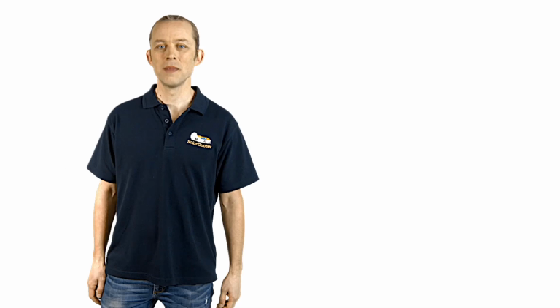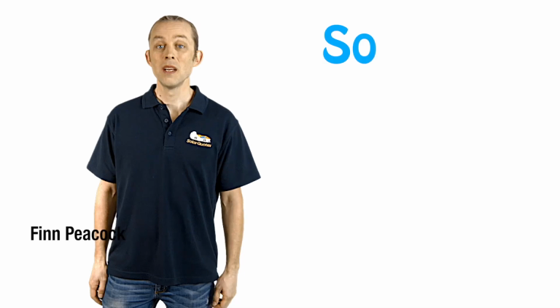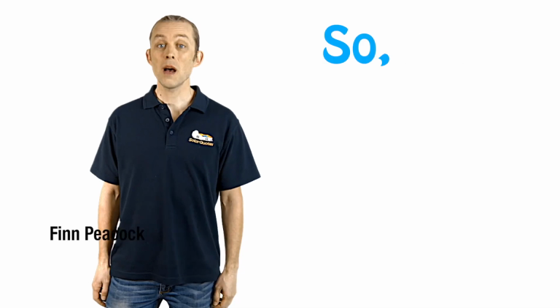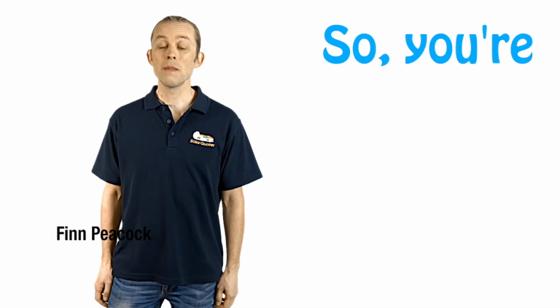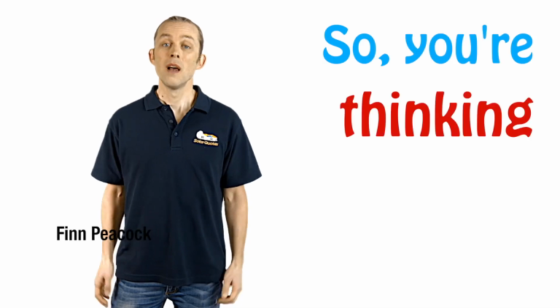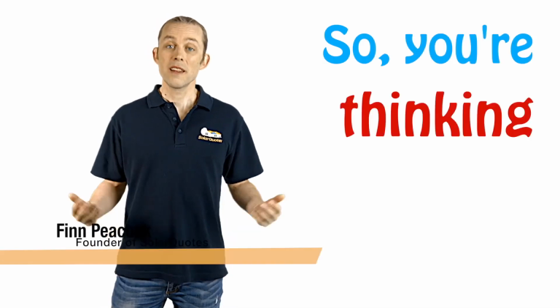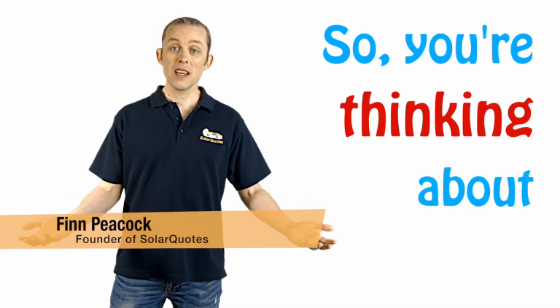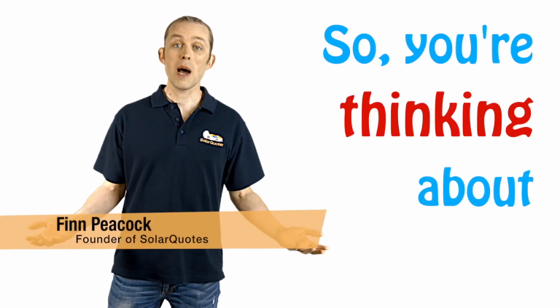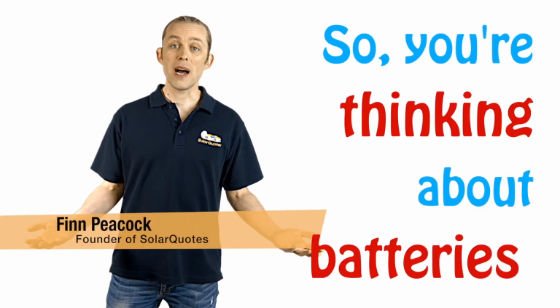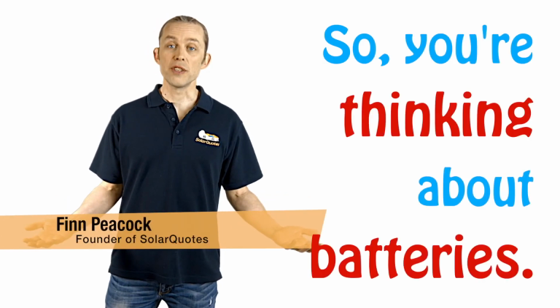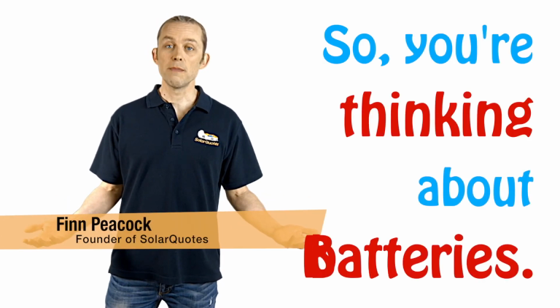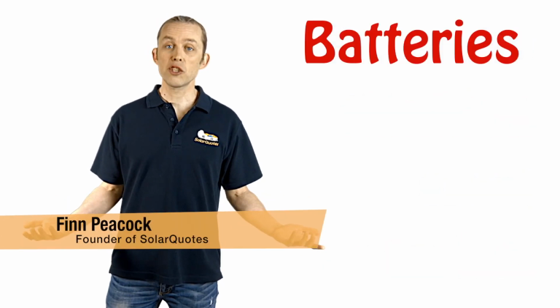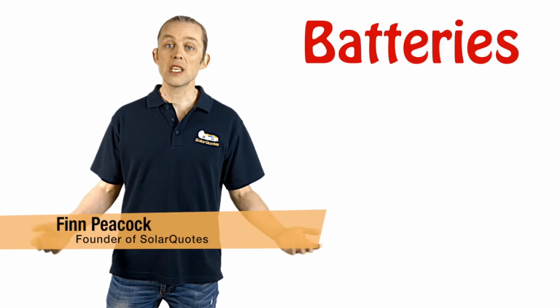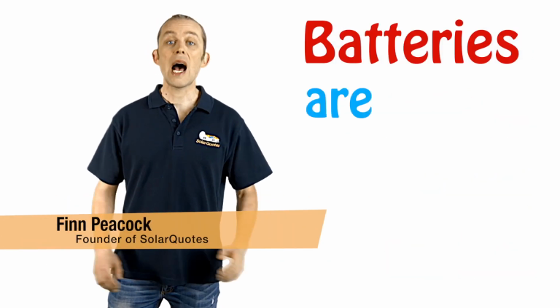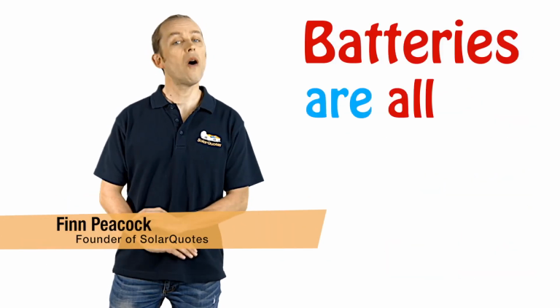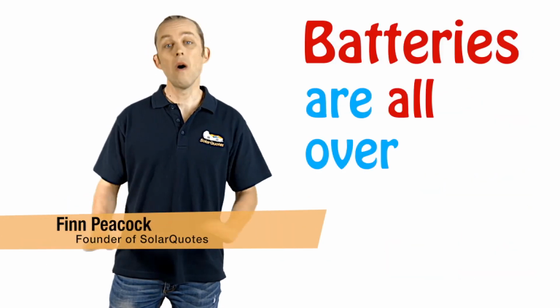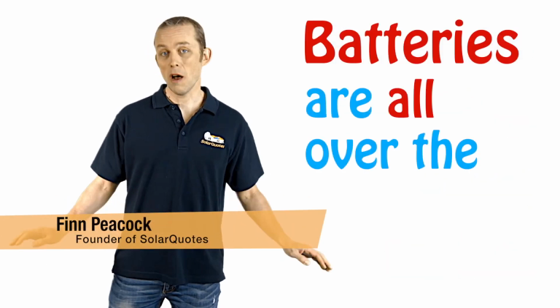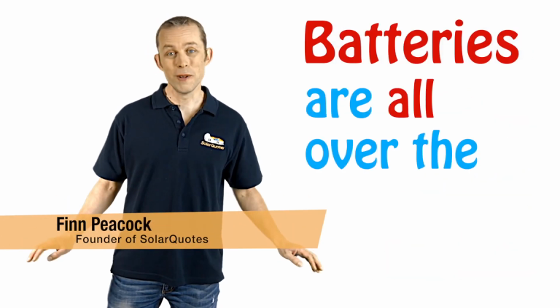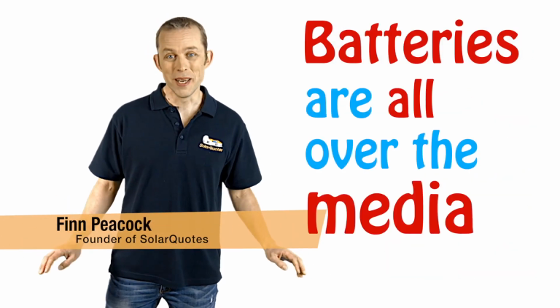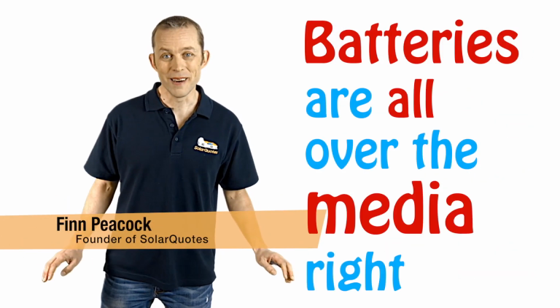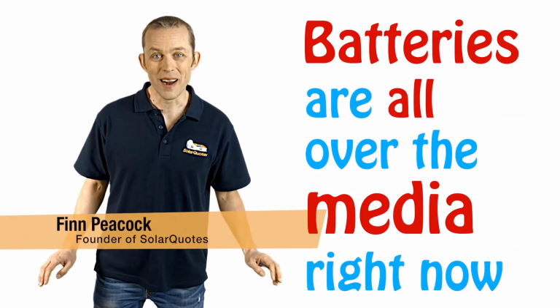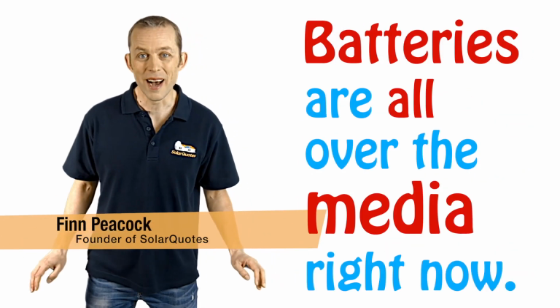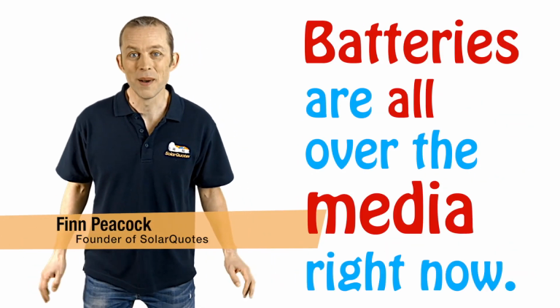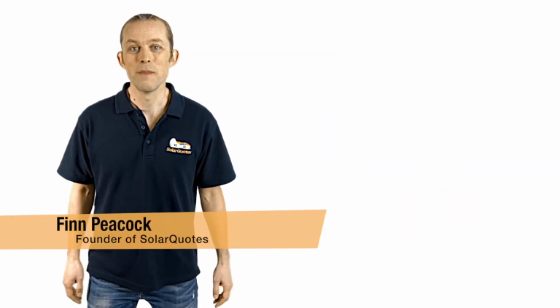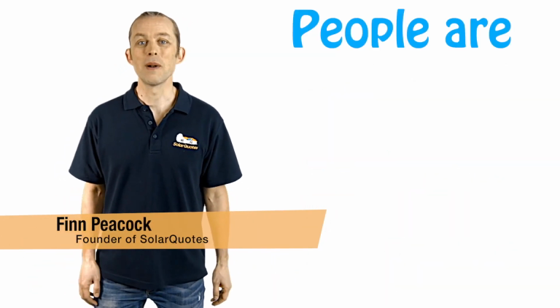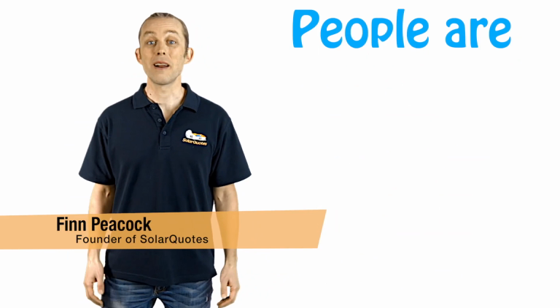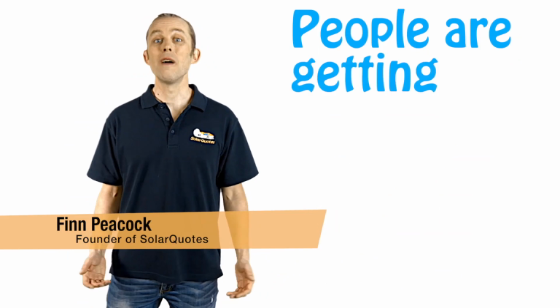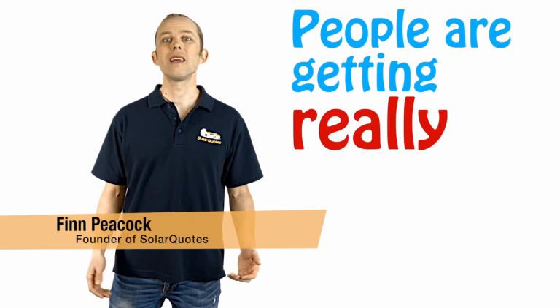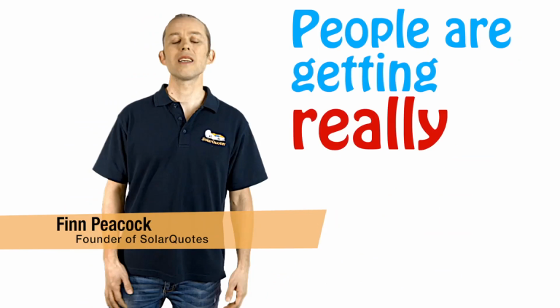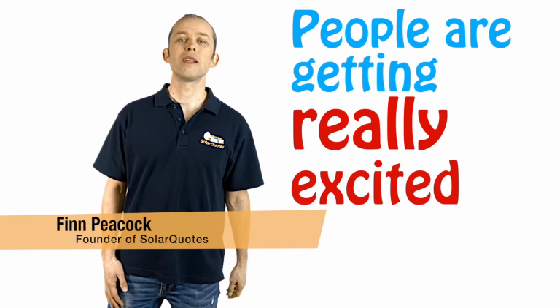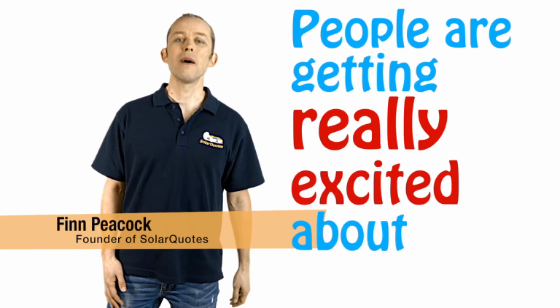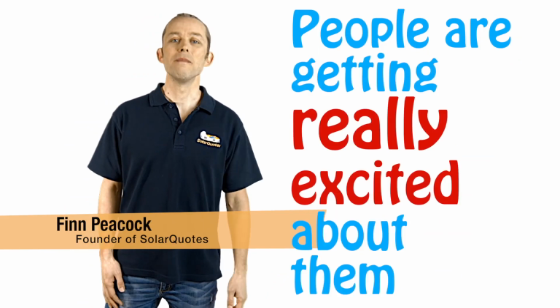So, you're thinking about batteries. Batteries are all over the media right now, and people are getting really excited about them.